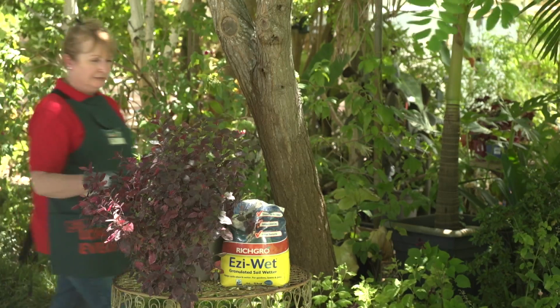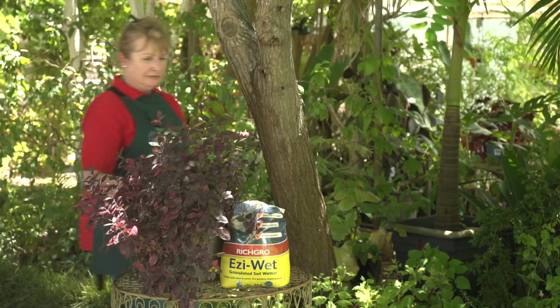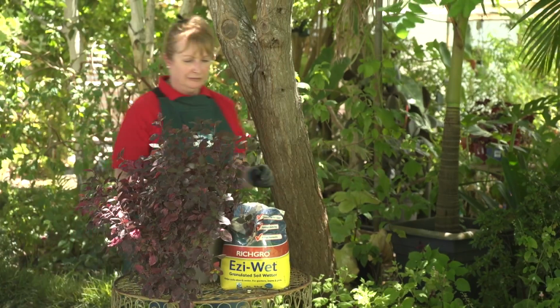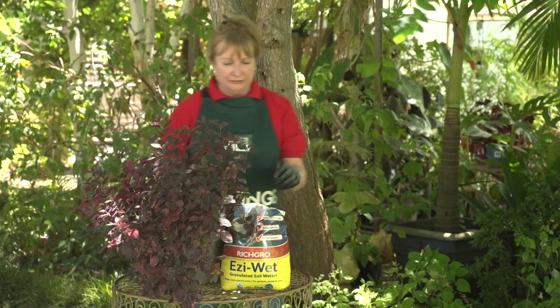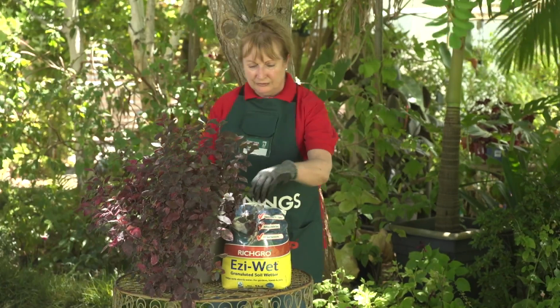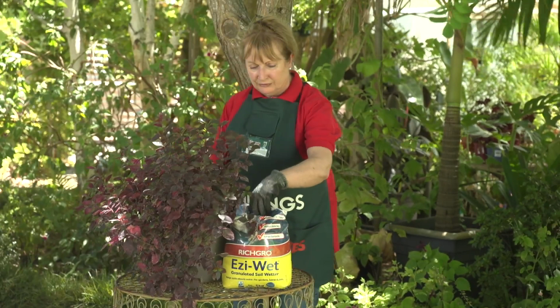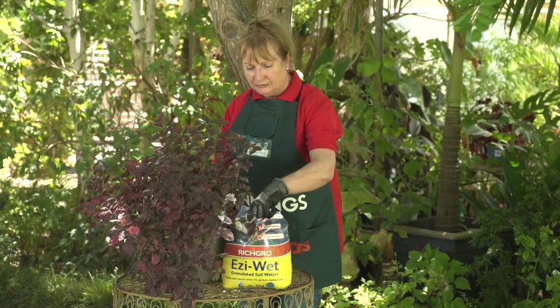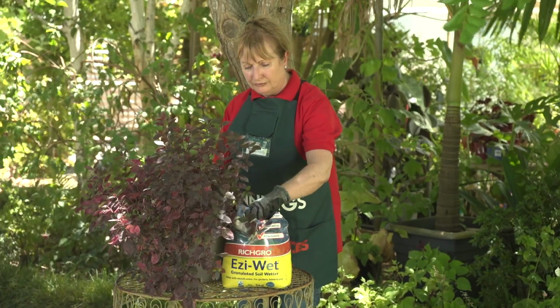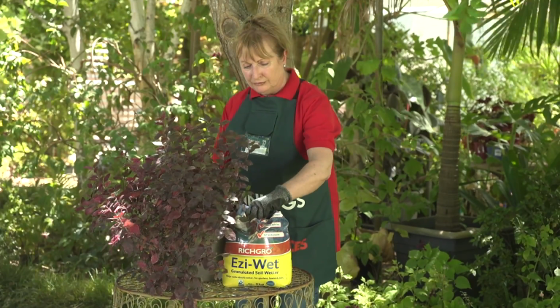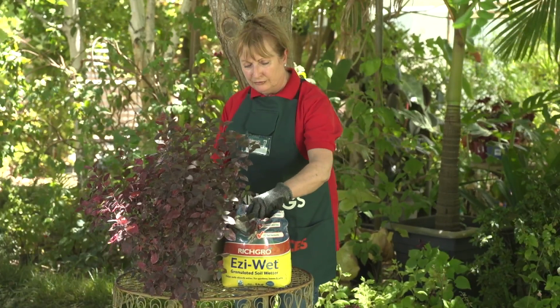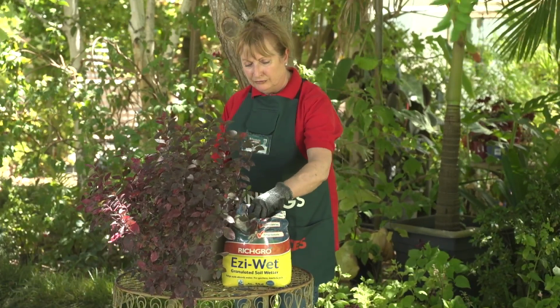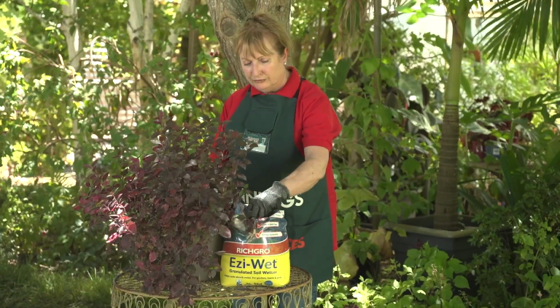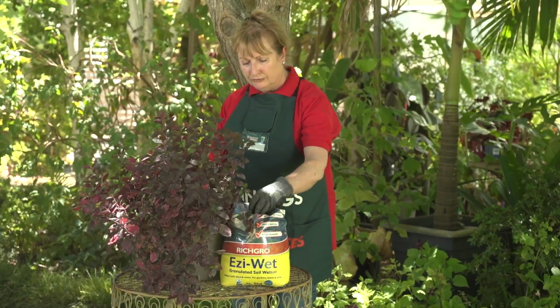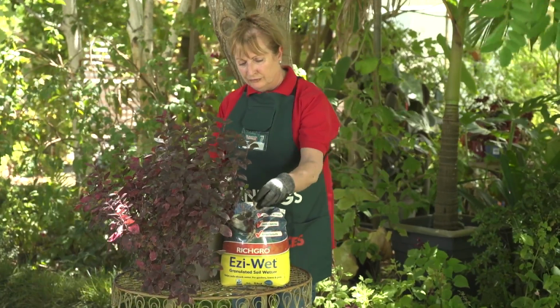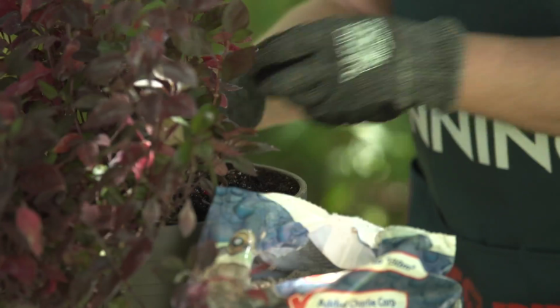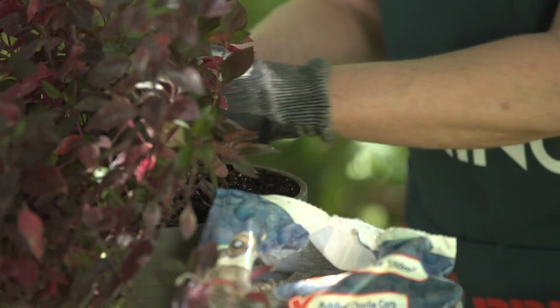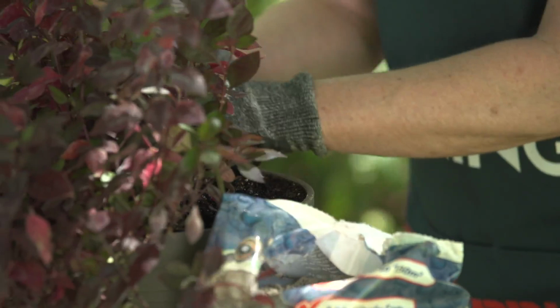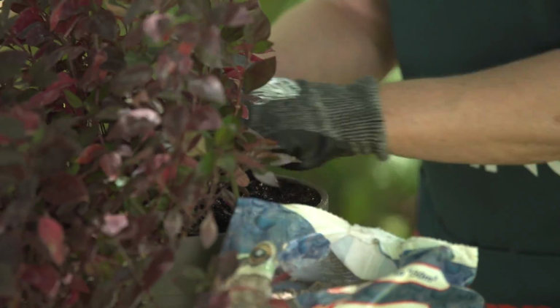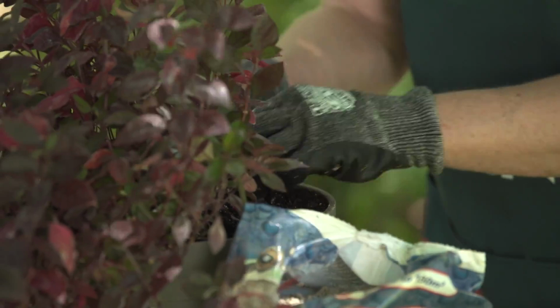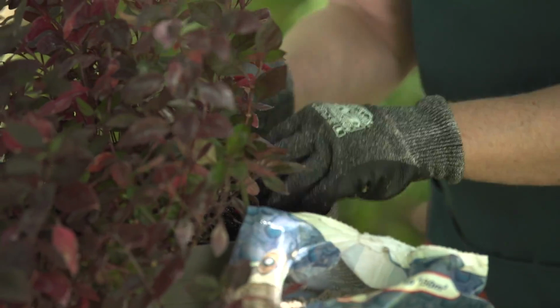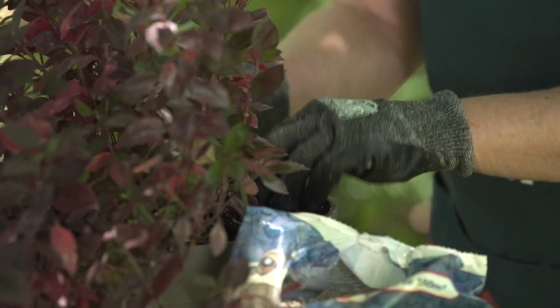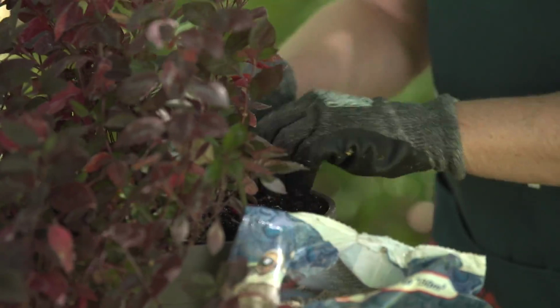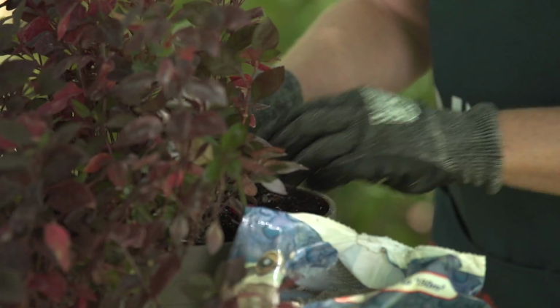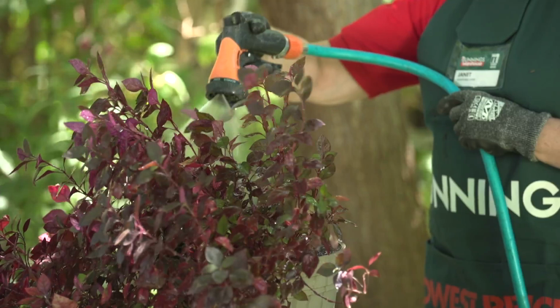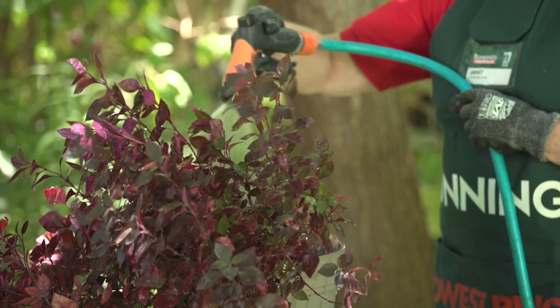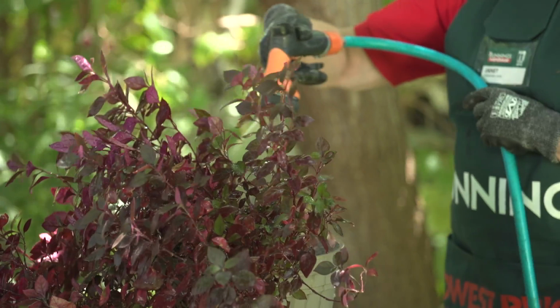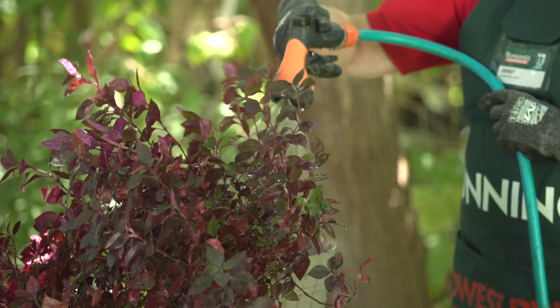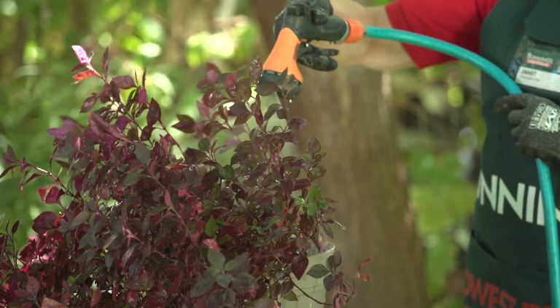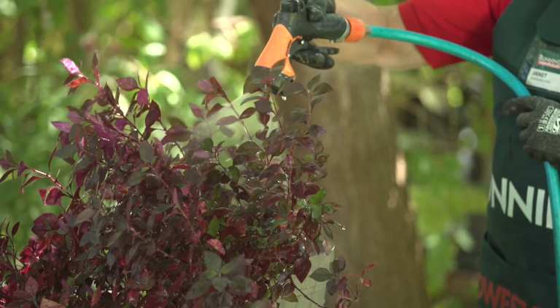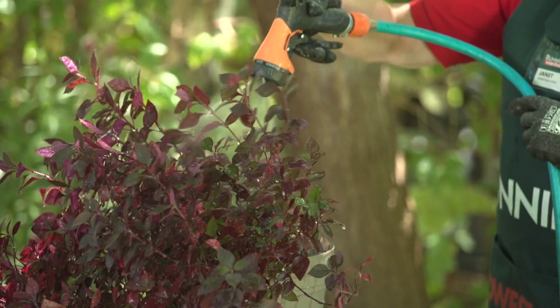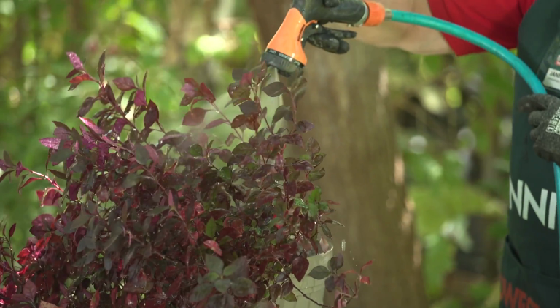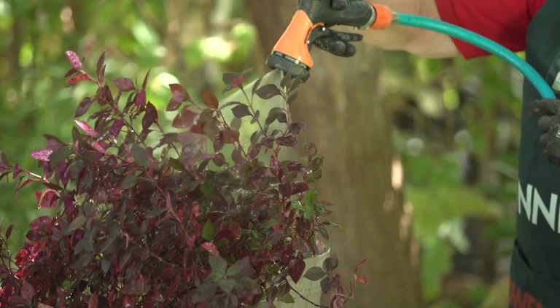Keep an eye on watering needs in the garden. Wetting agents help the soil retain moisture and these are great for pots which tend to dry out quickly.